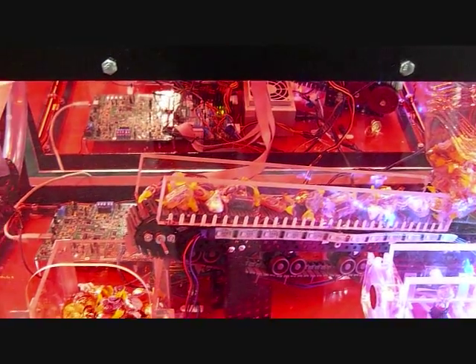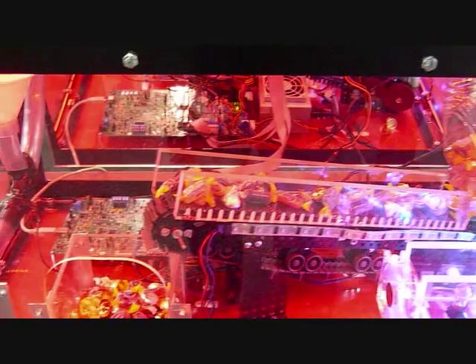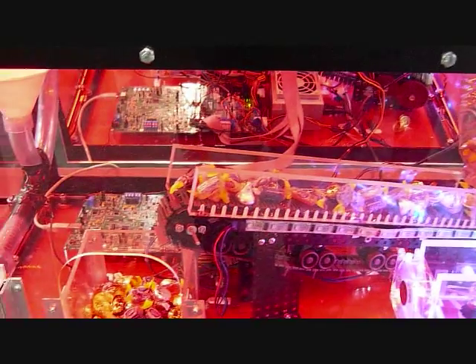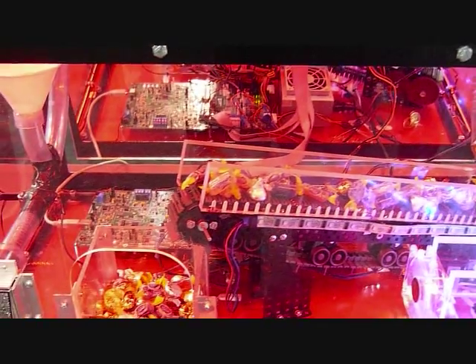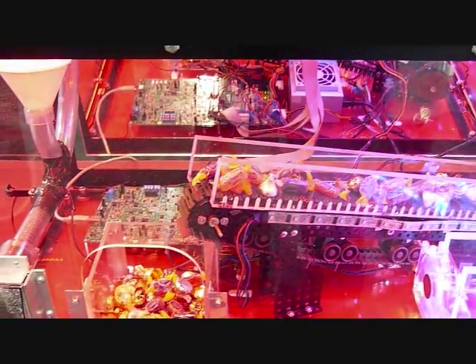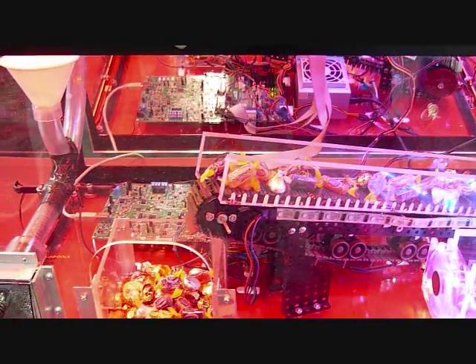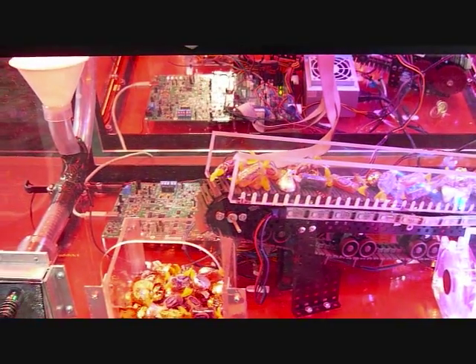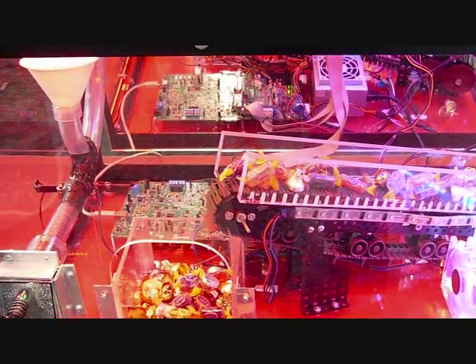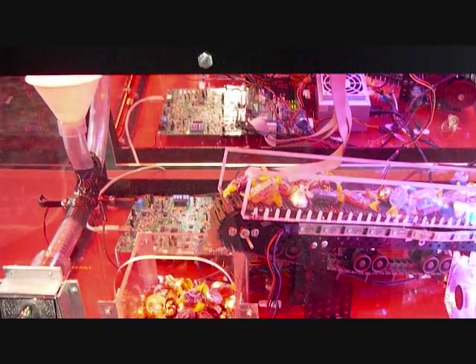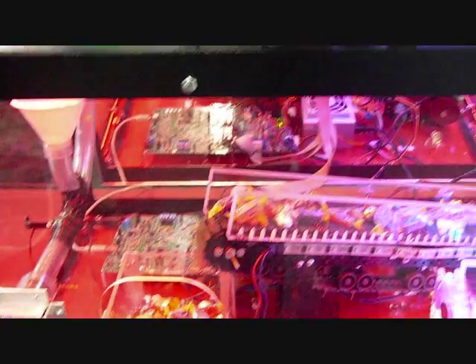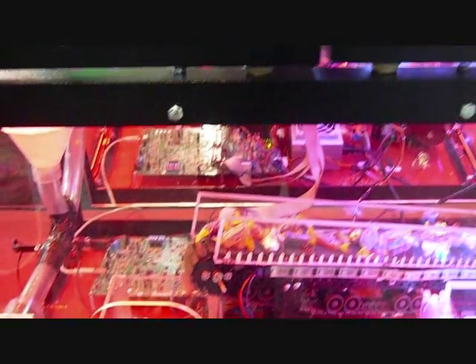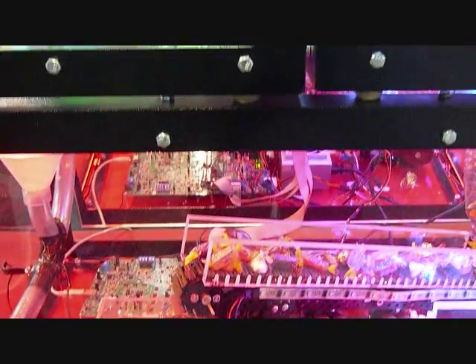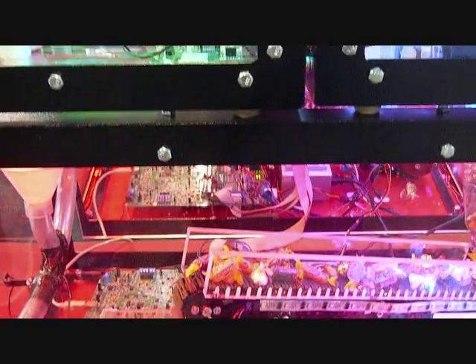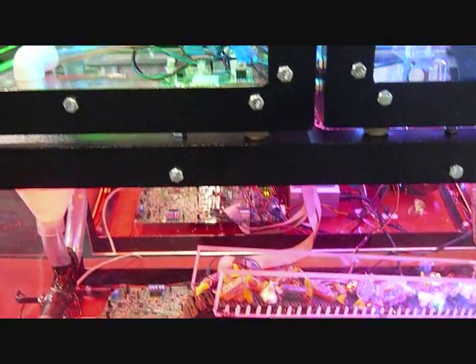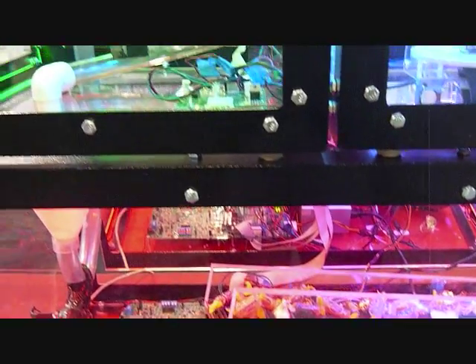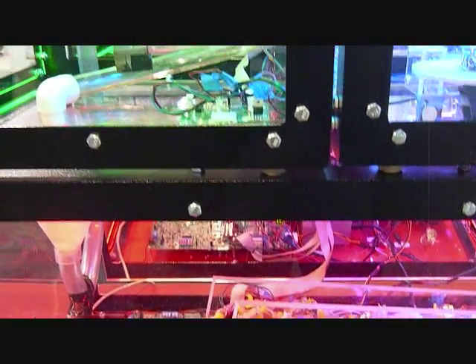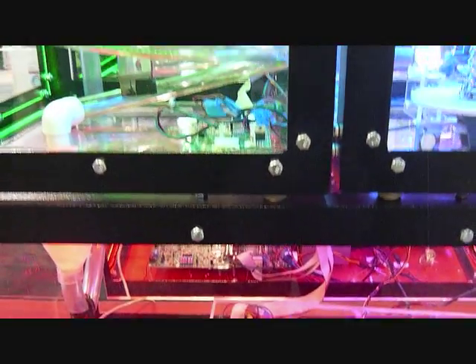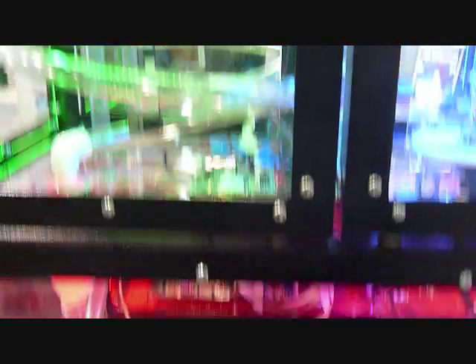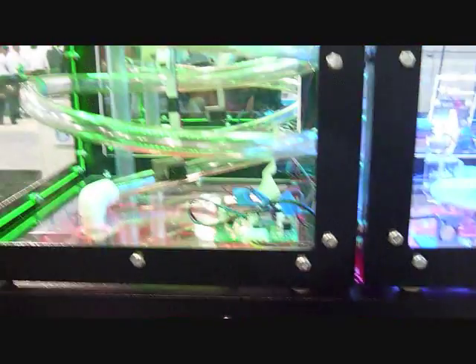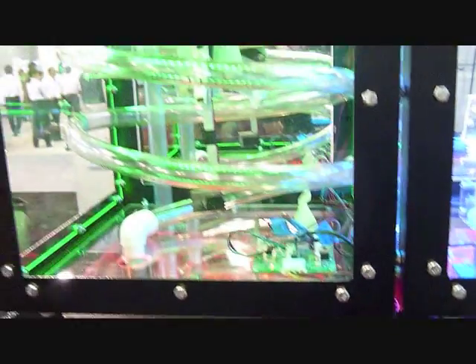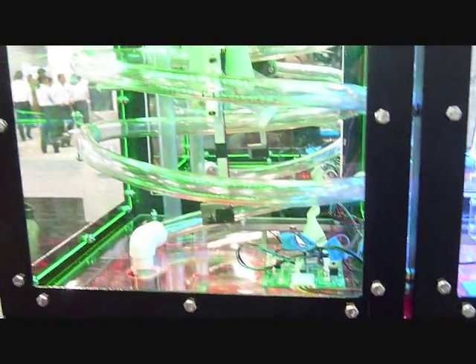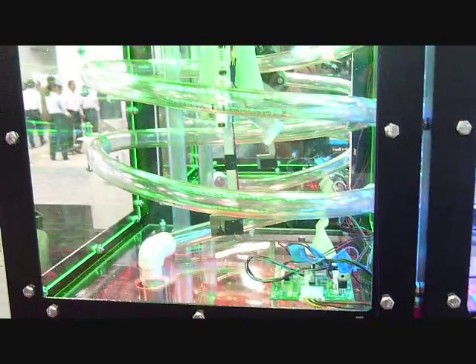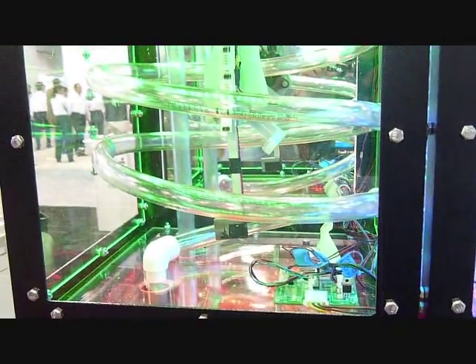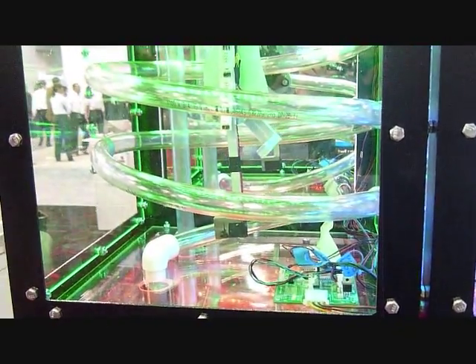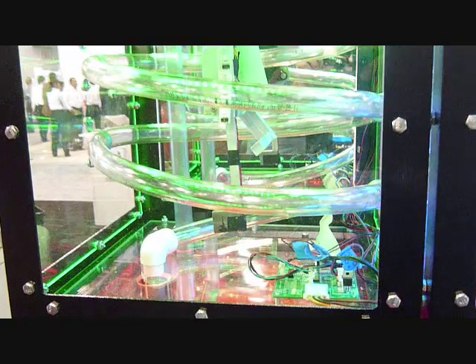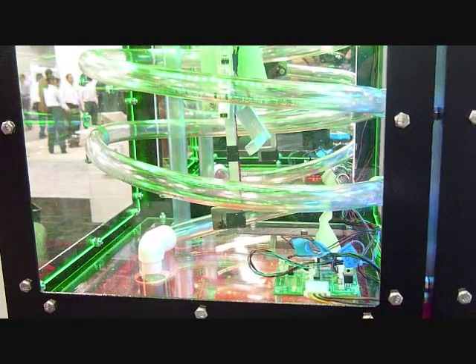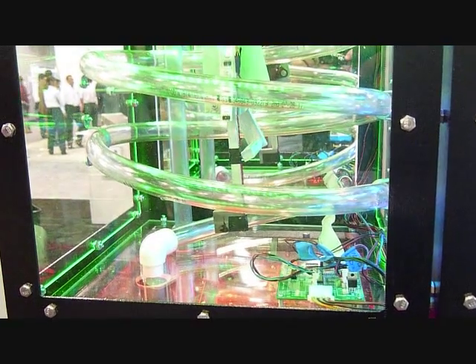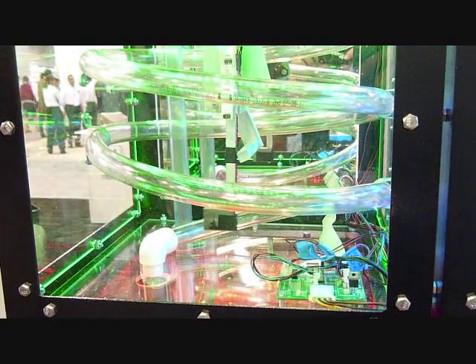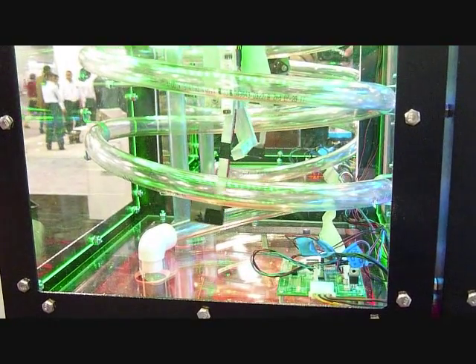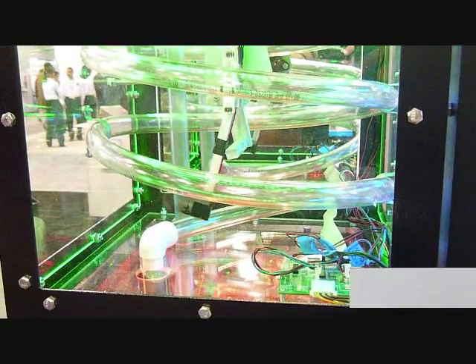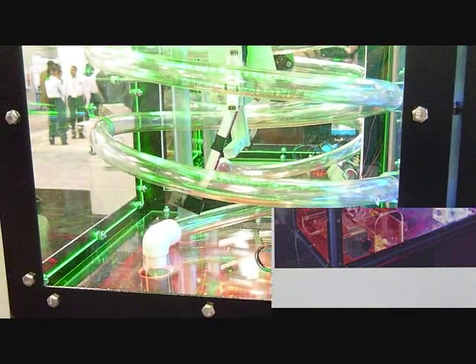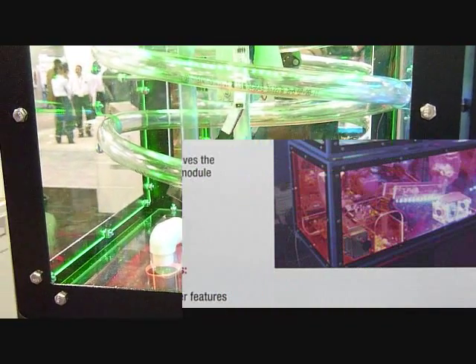Then it moves up top and starts resetting everything again so it can do the whole presentation over again.